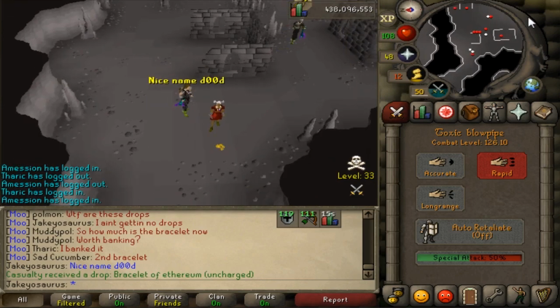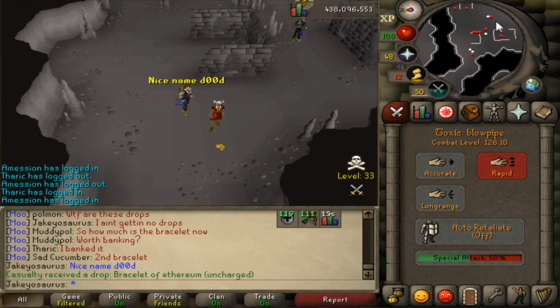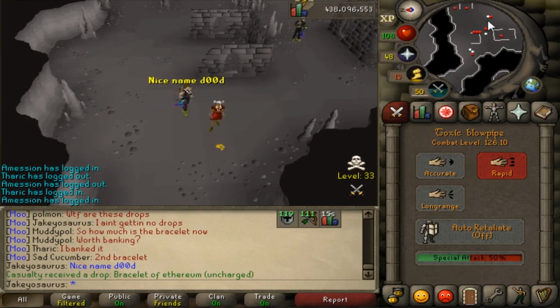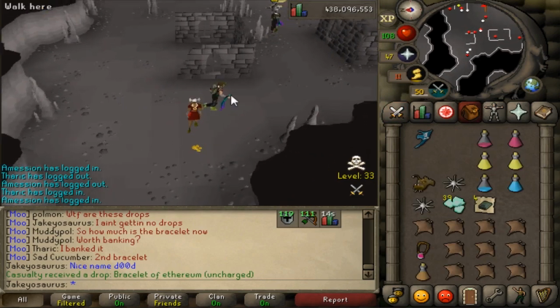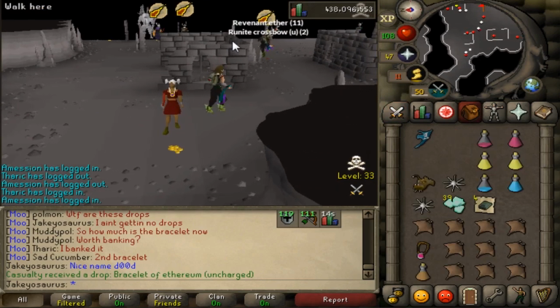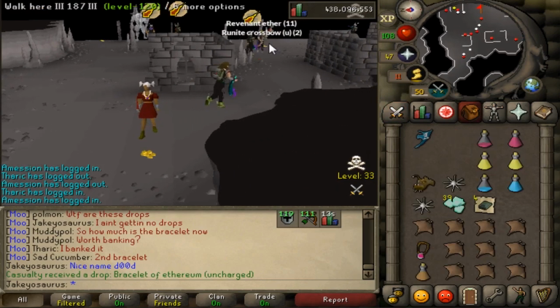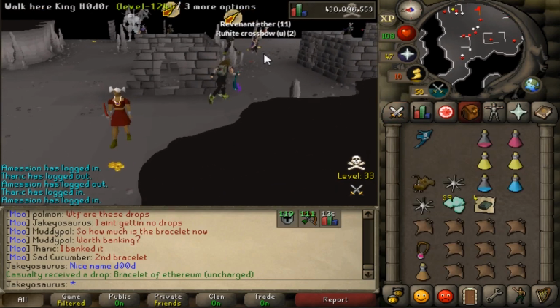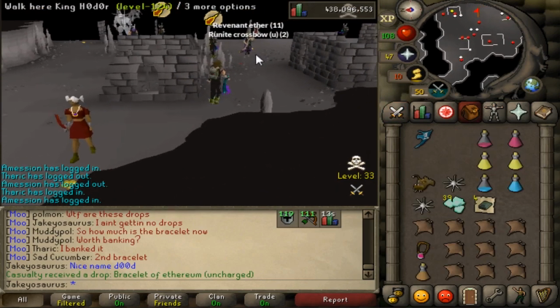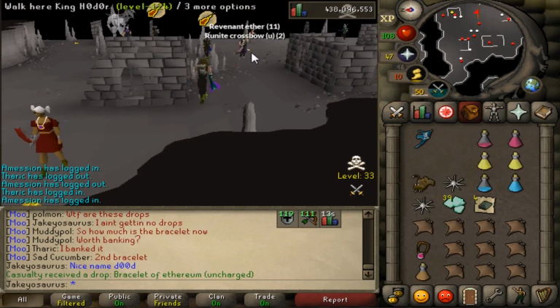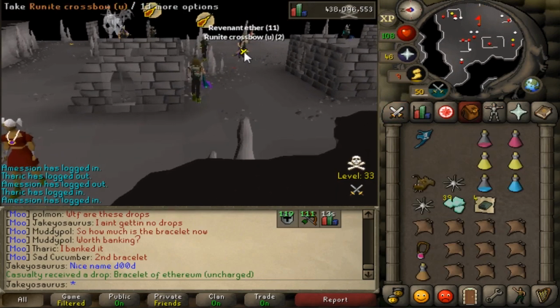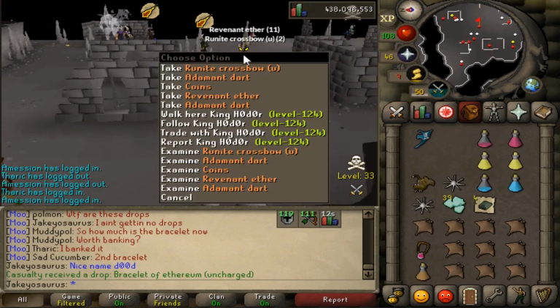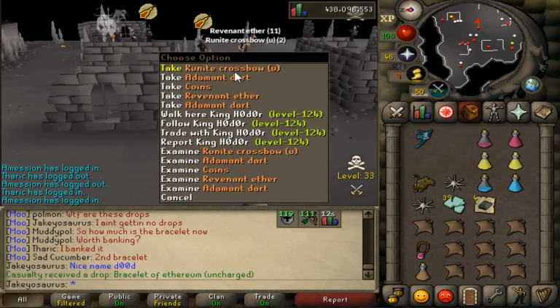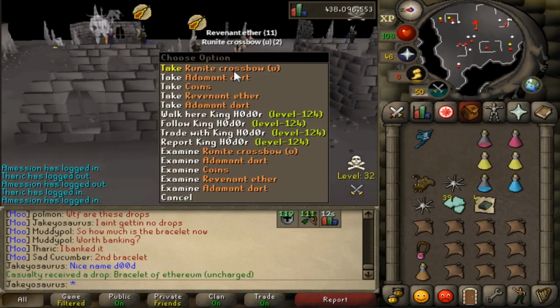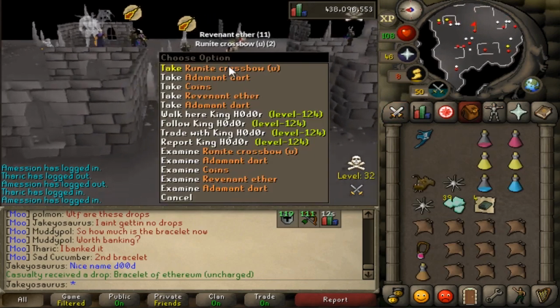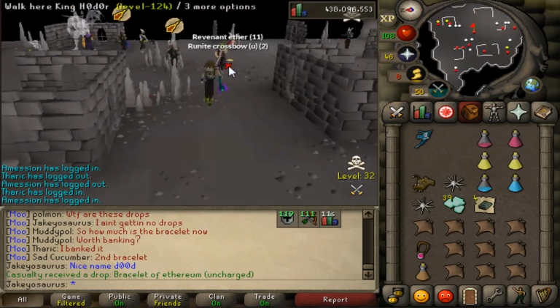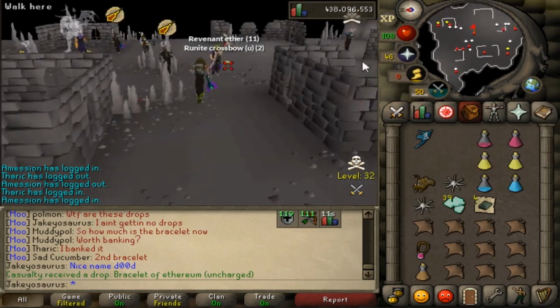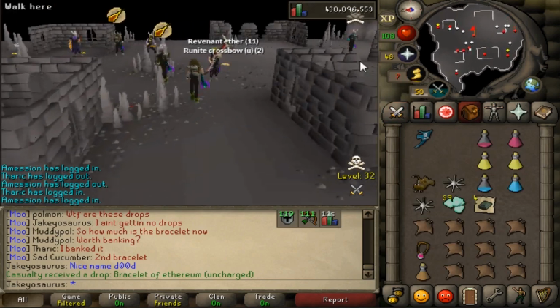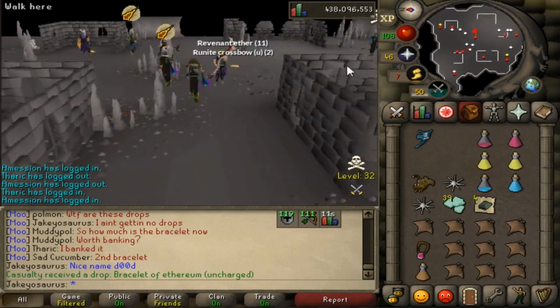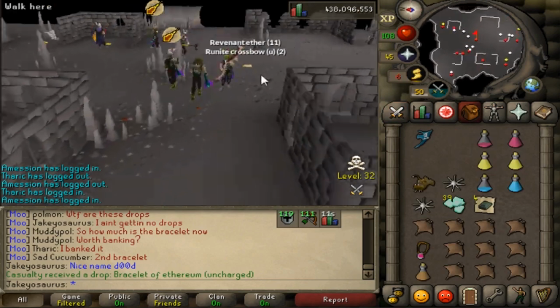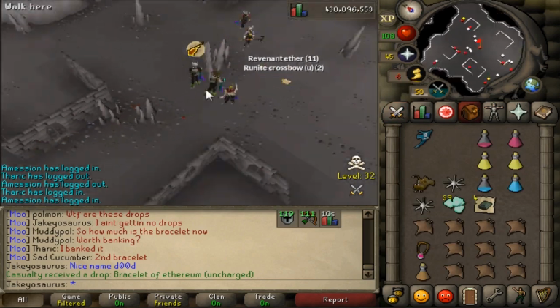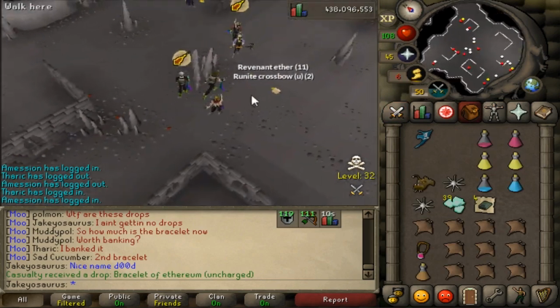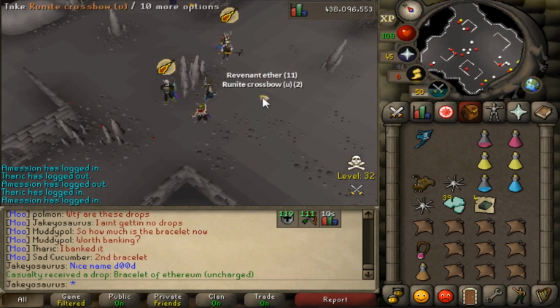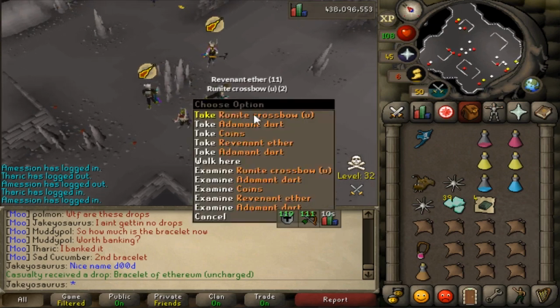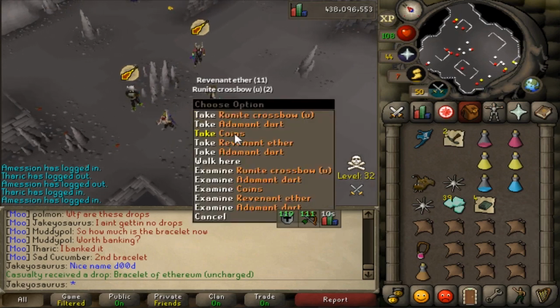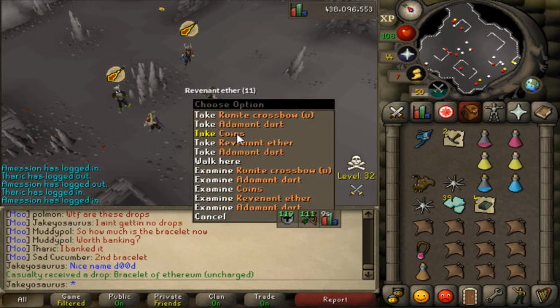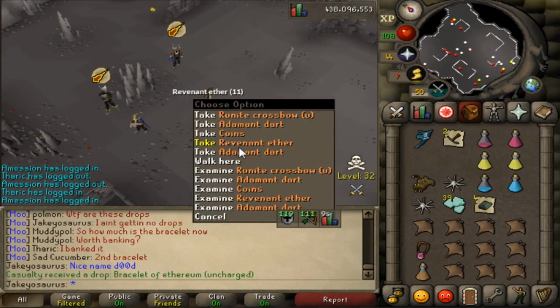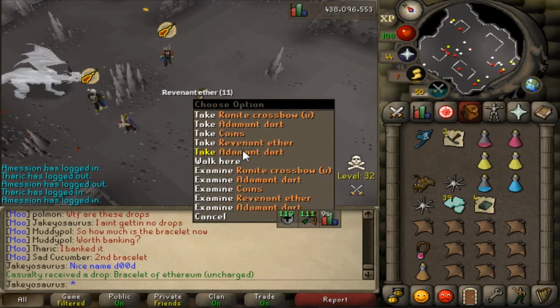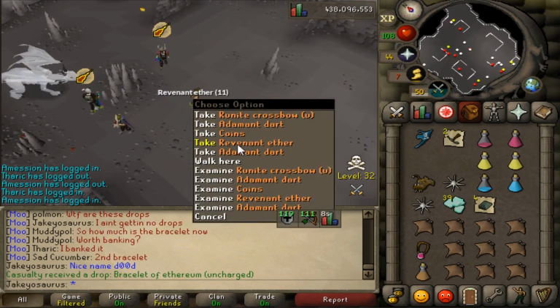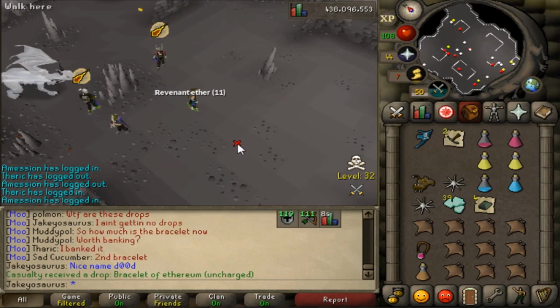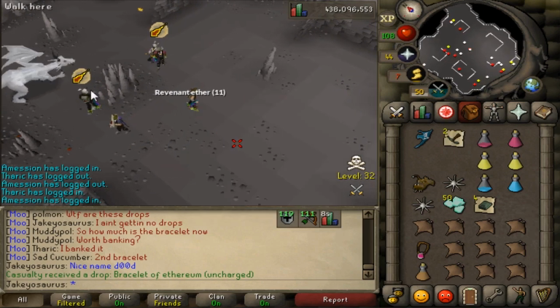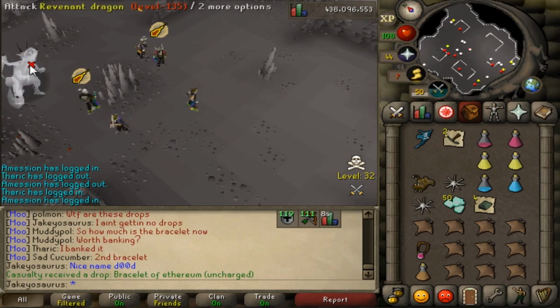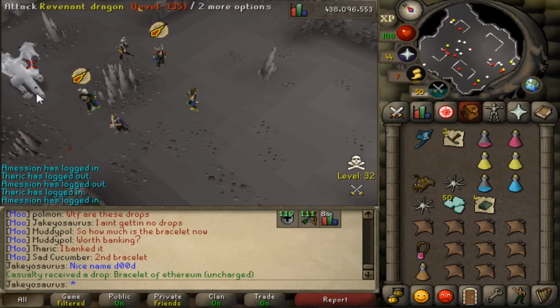He's got a d-scim - he's one-iteming, that's so cute. I just got a drop - two rune crossbows. That's pretty good... actually it's pretty garbage.